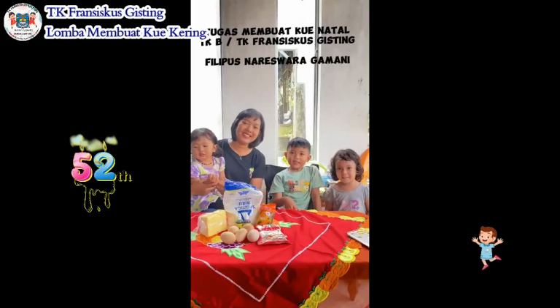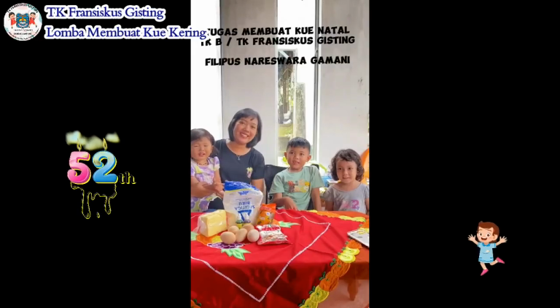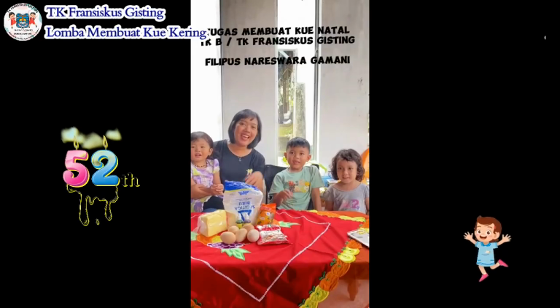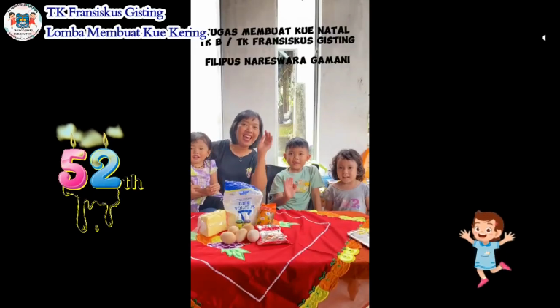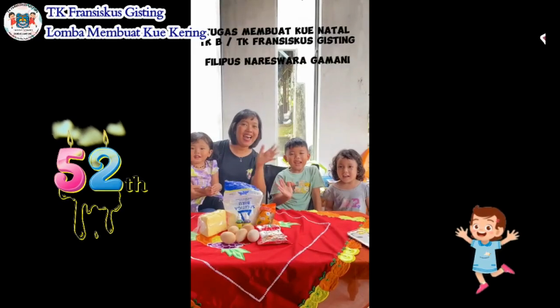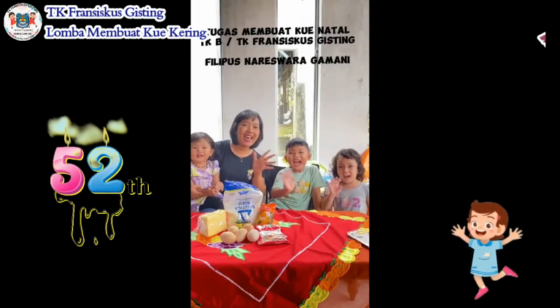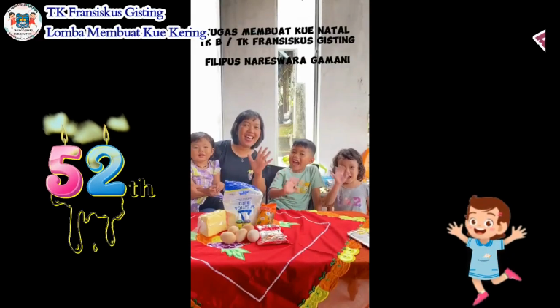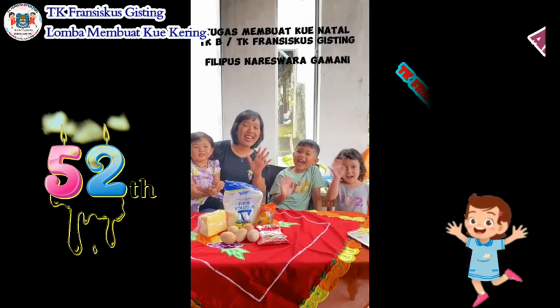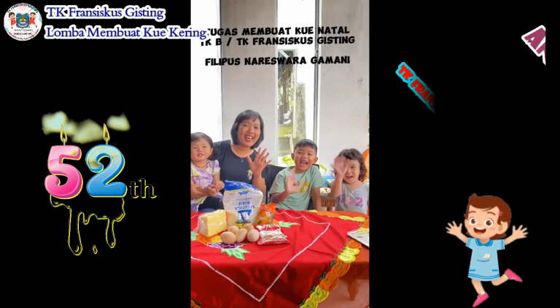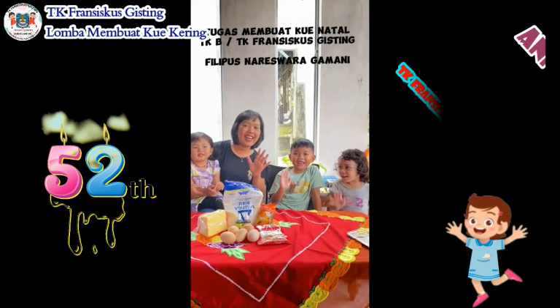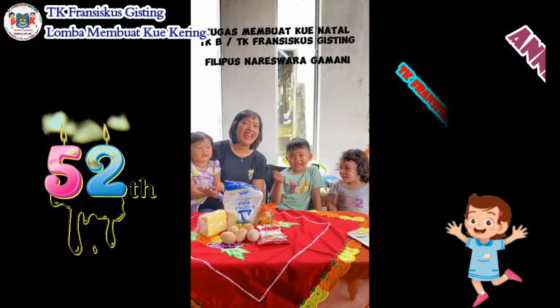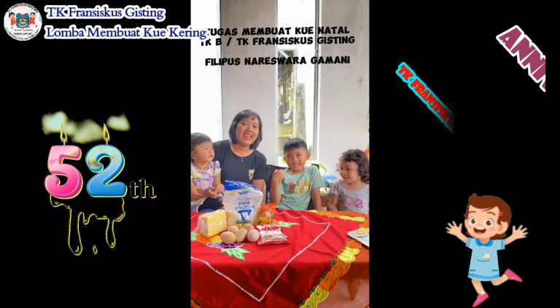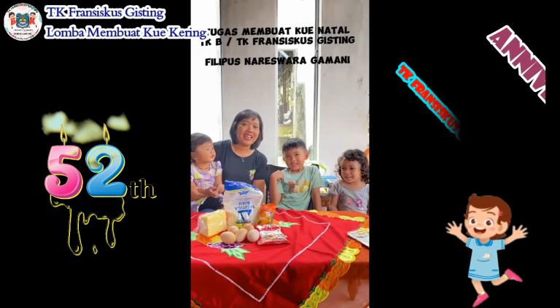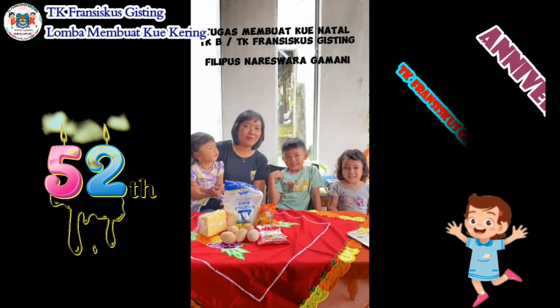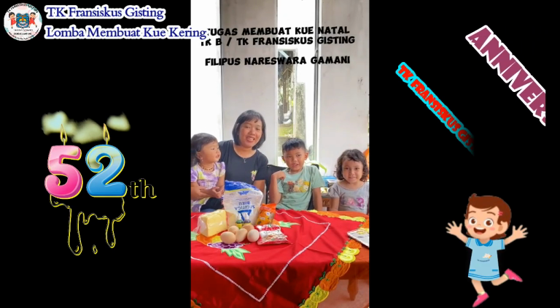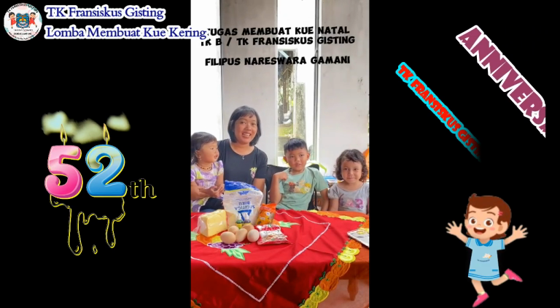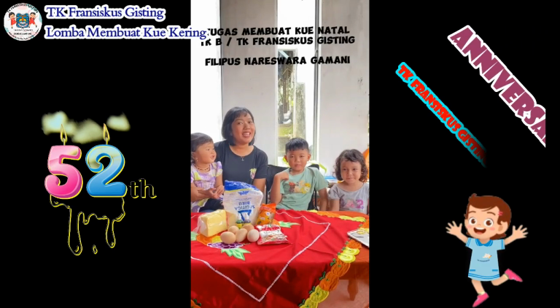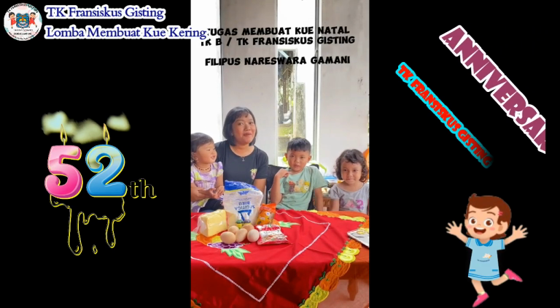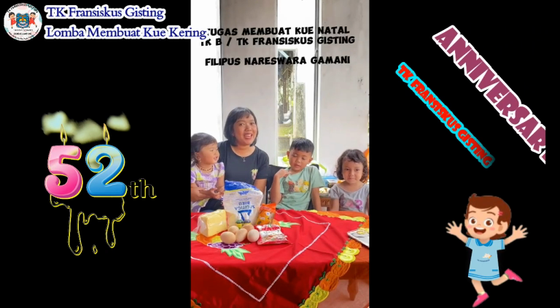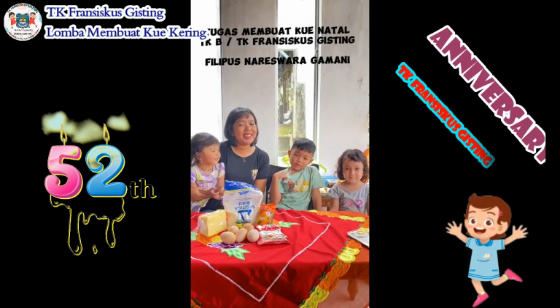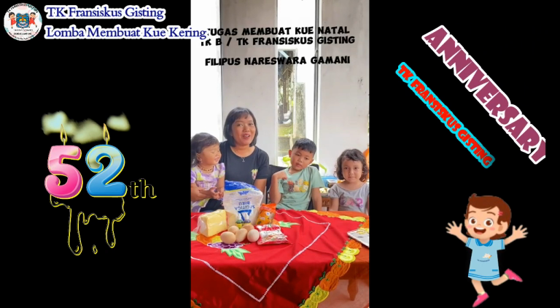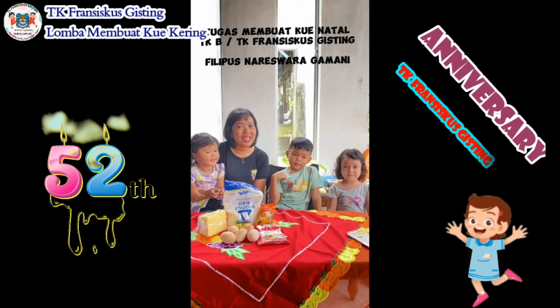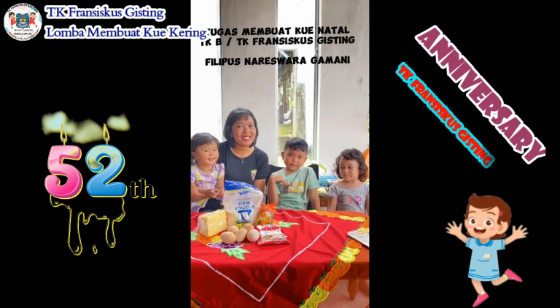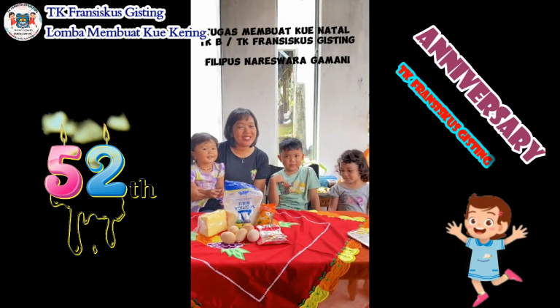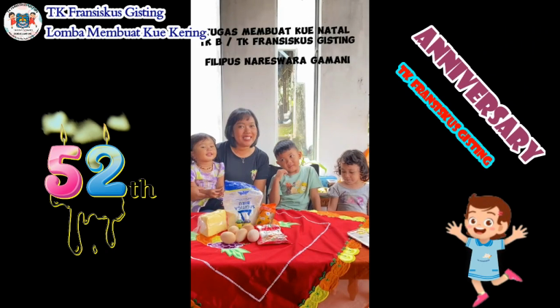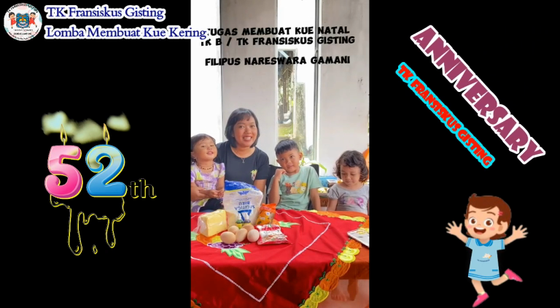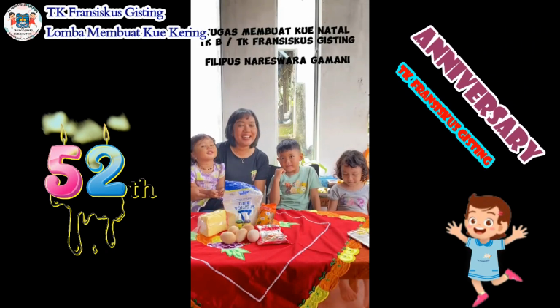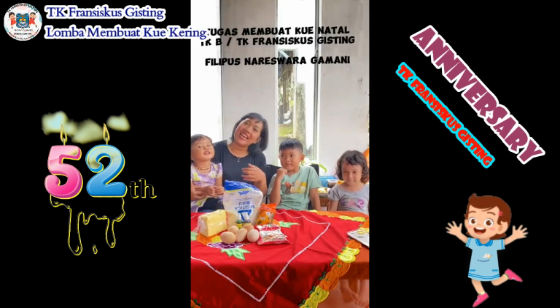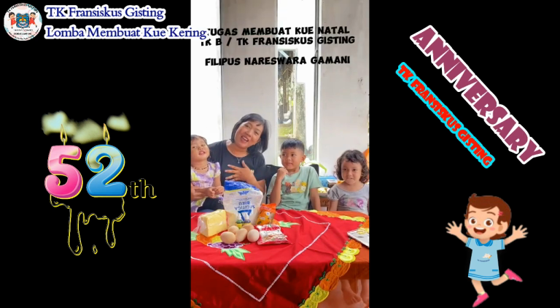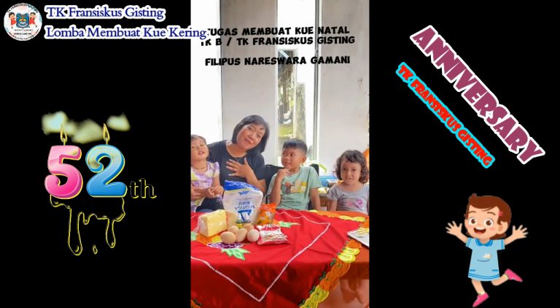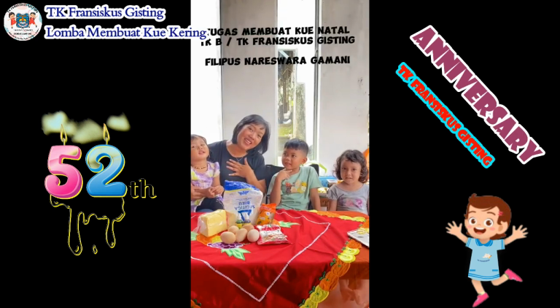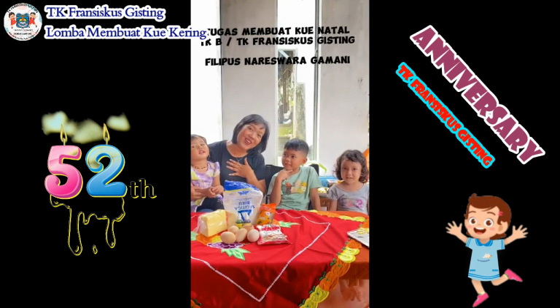Hi, we are from TKB, TK Franciscus Gisting. I'm Mama Nio,